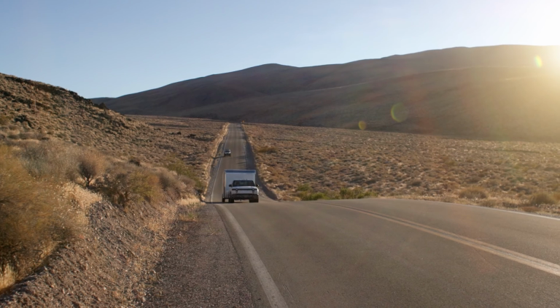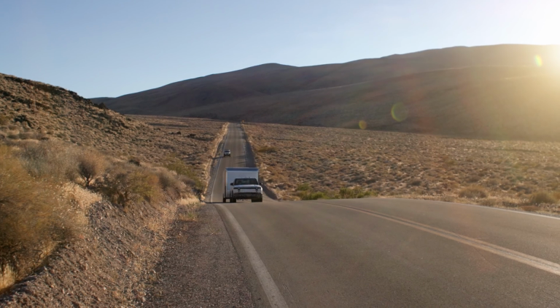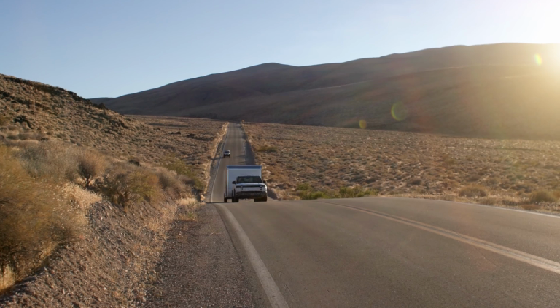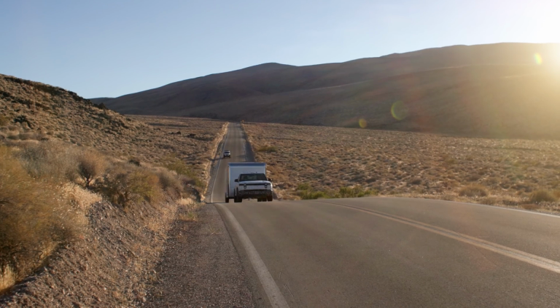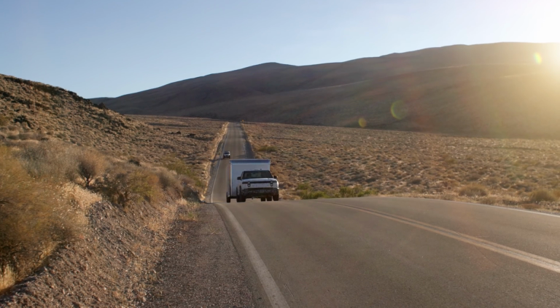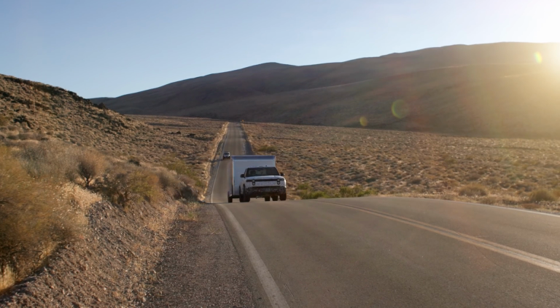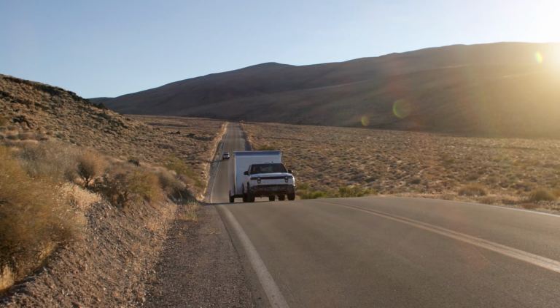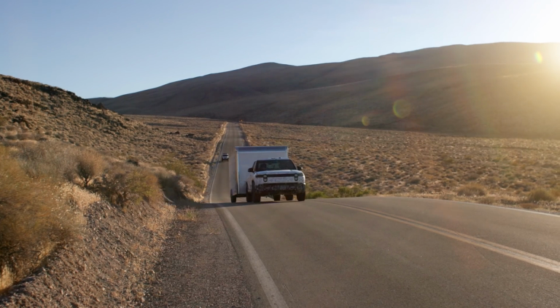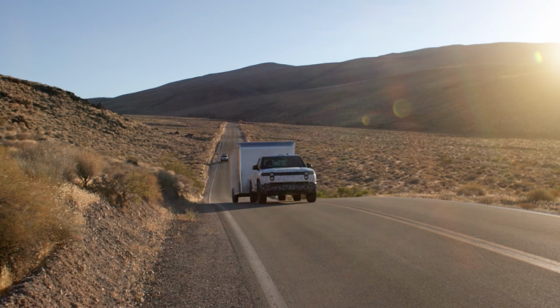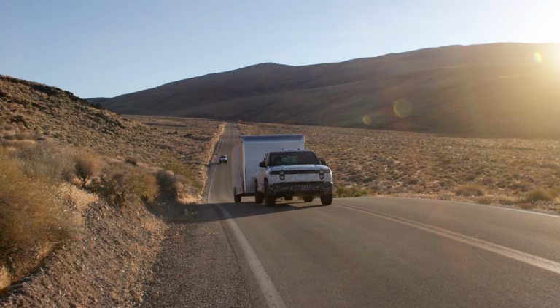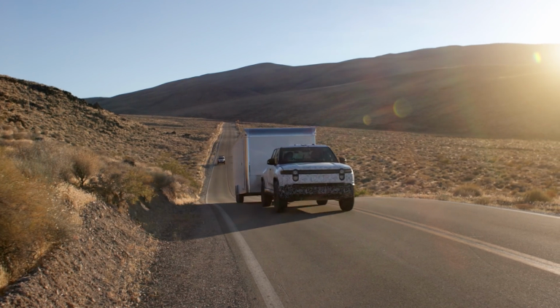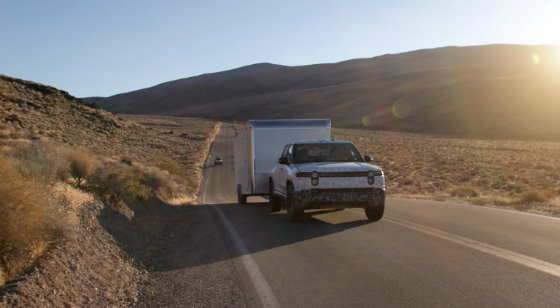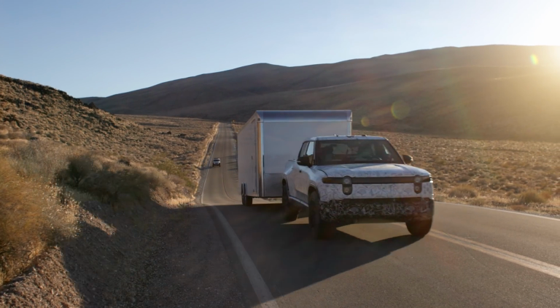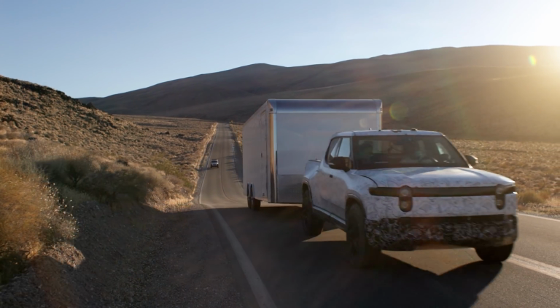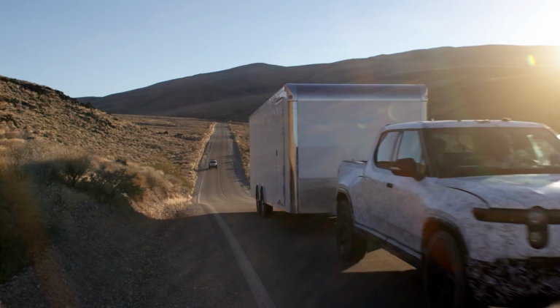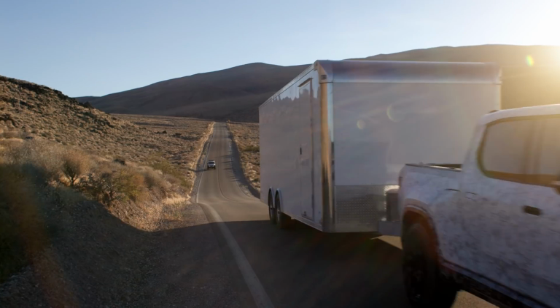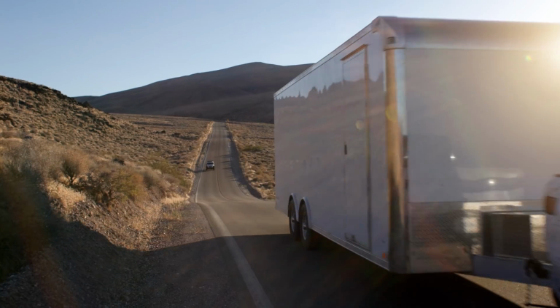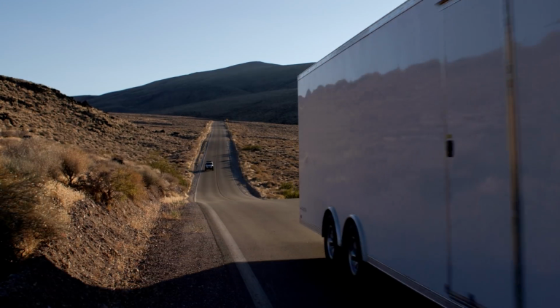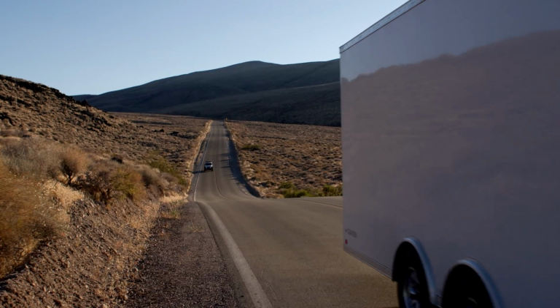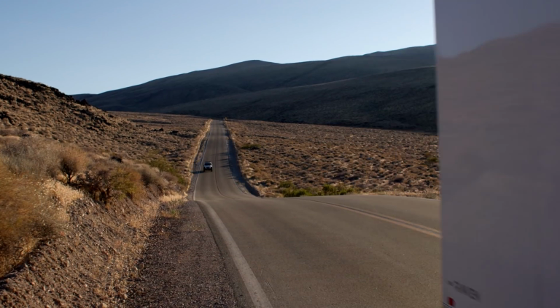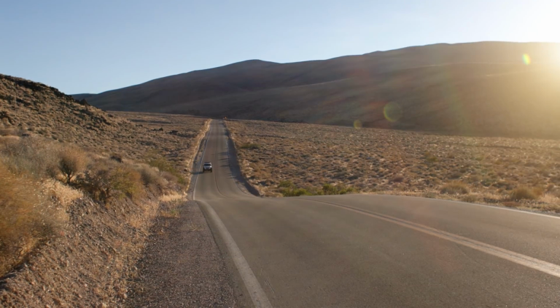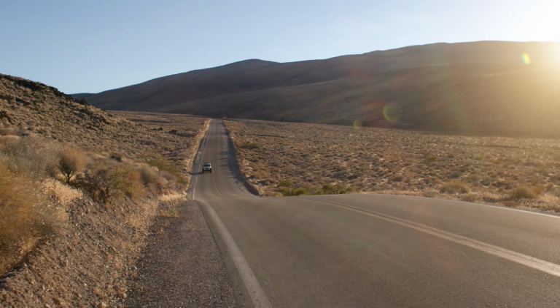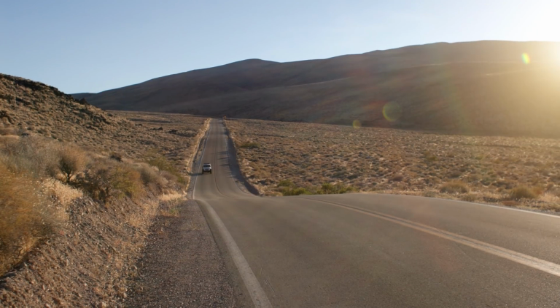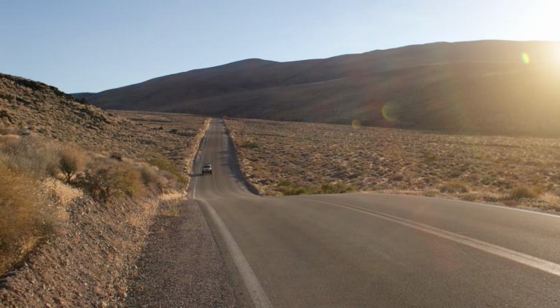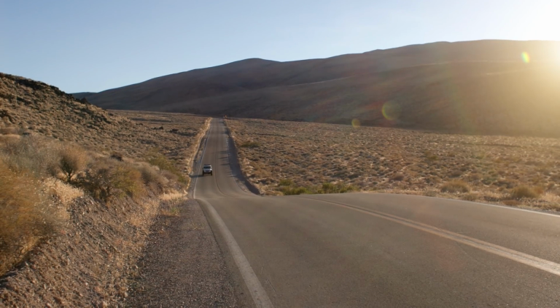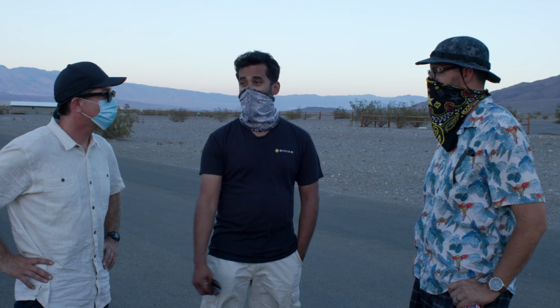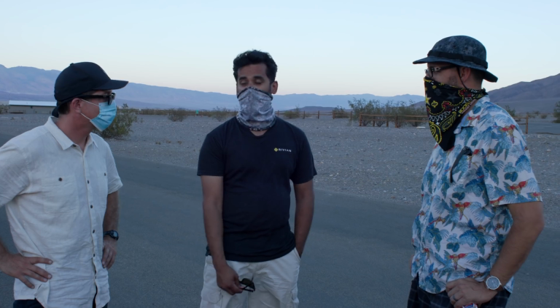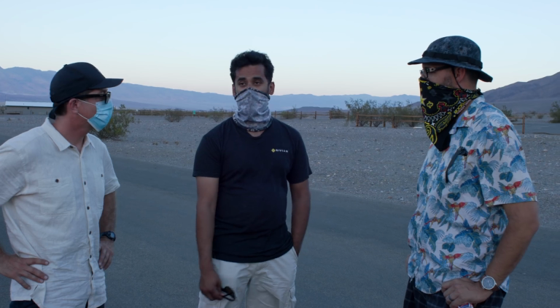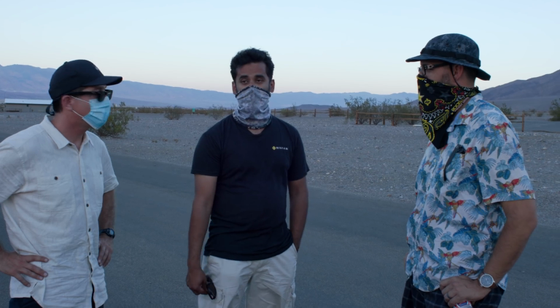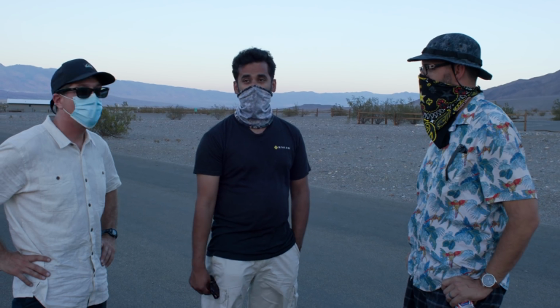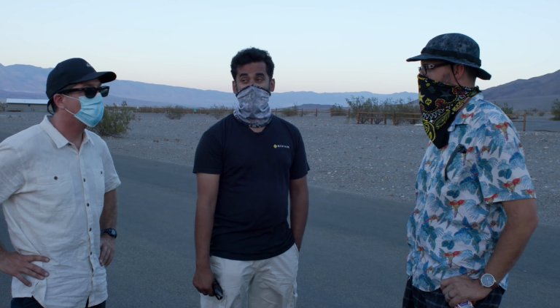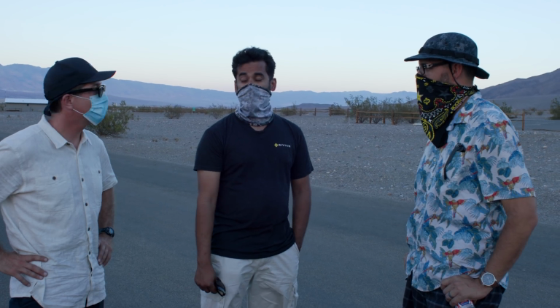It went really well. This whole trip has been so wonderful. We learned a lot. And if he's happy, I'm happy.